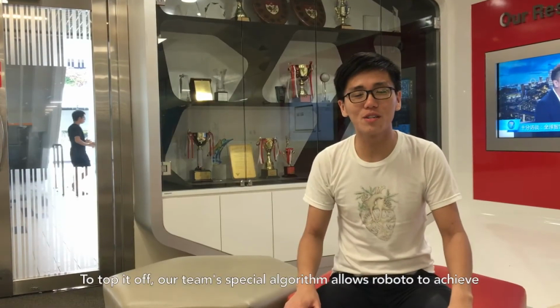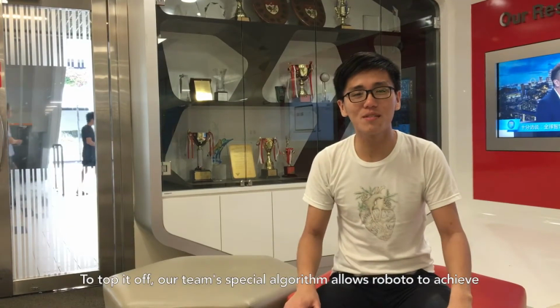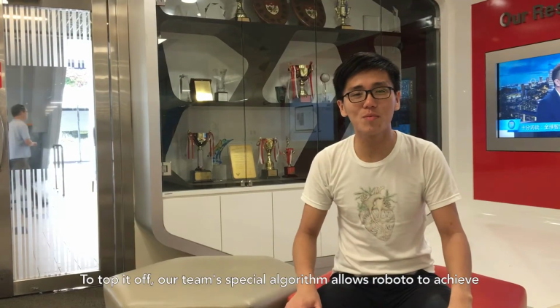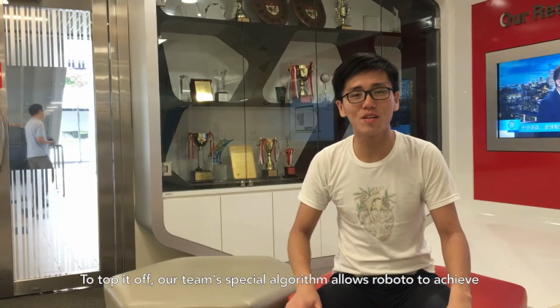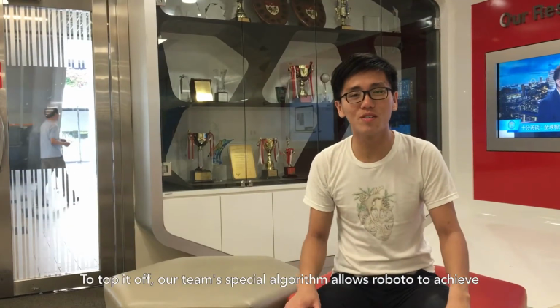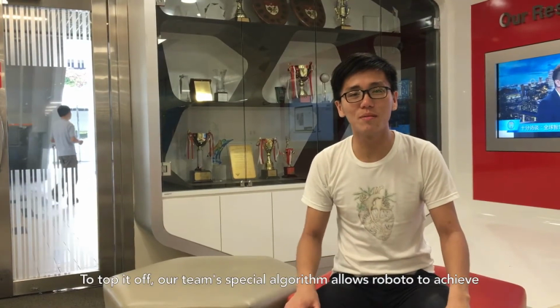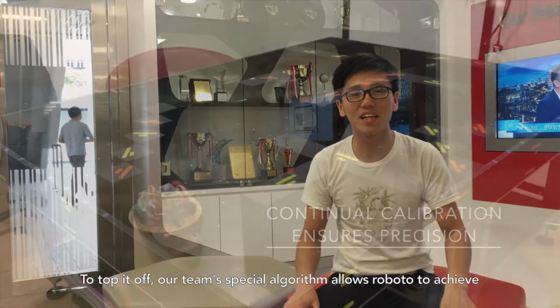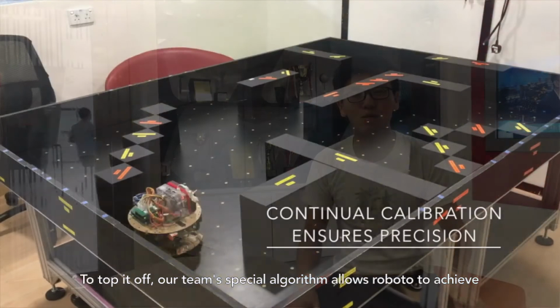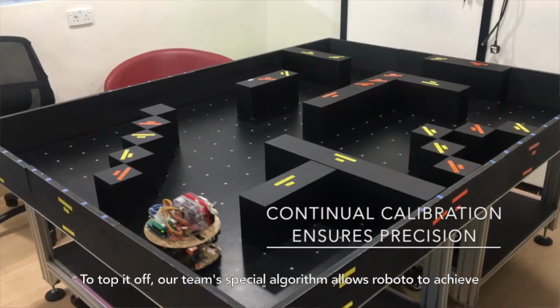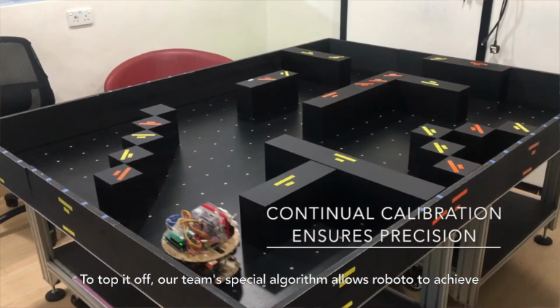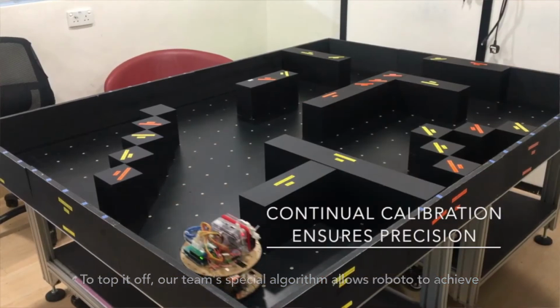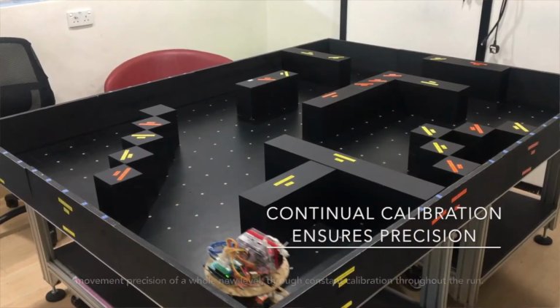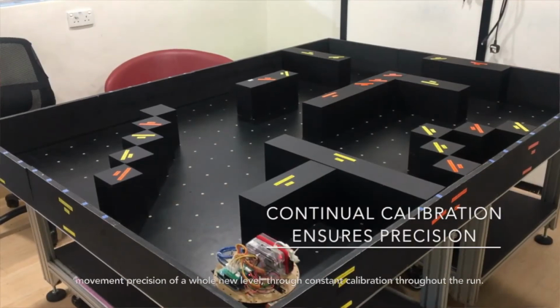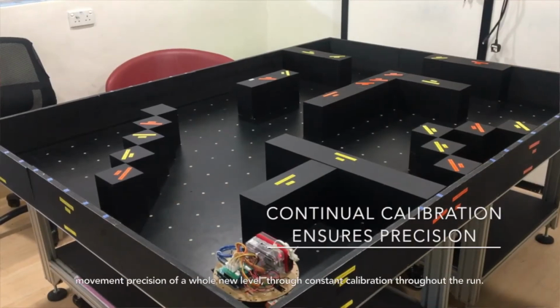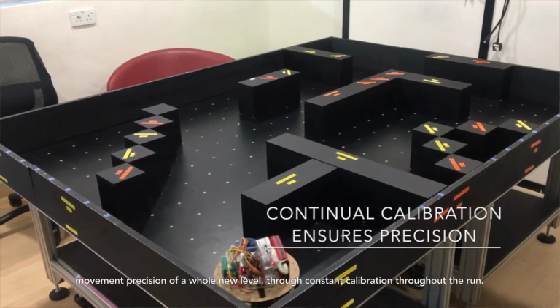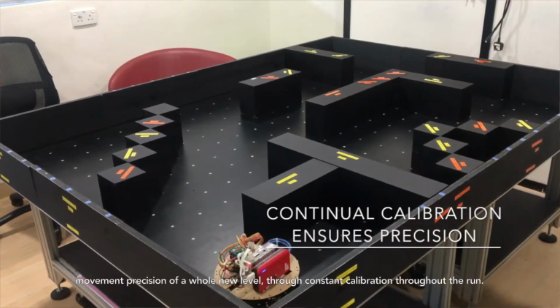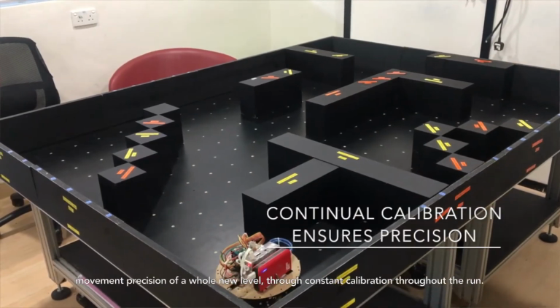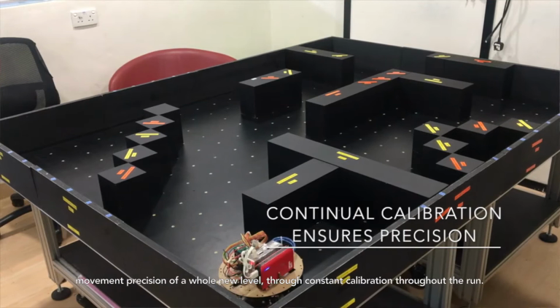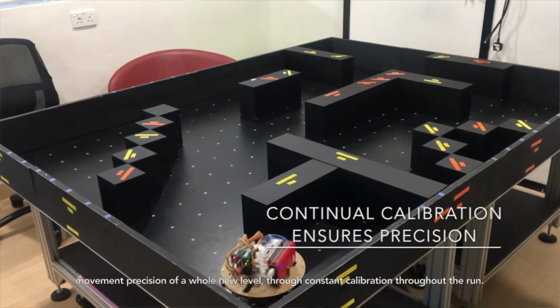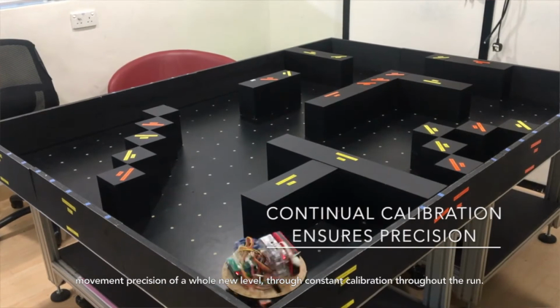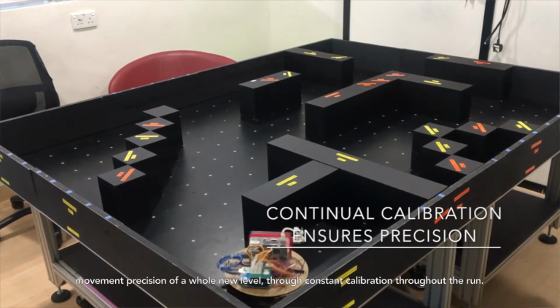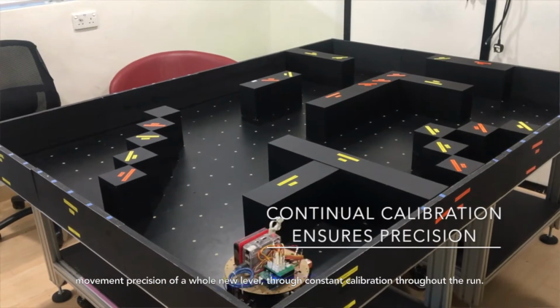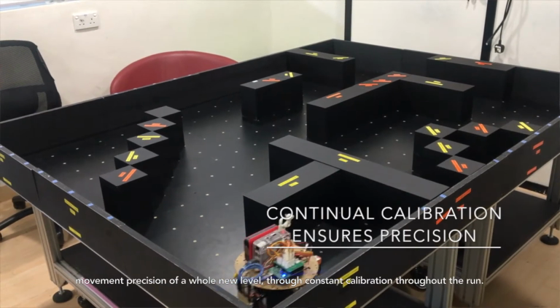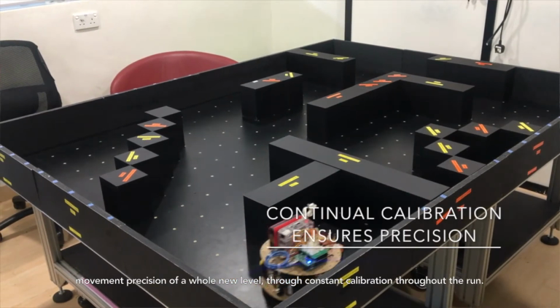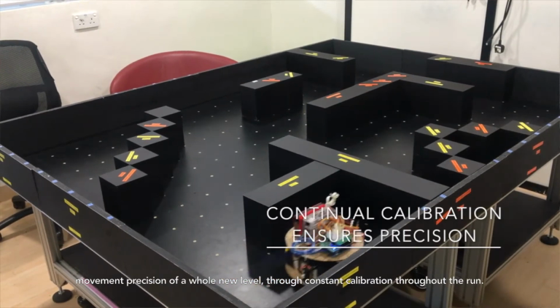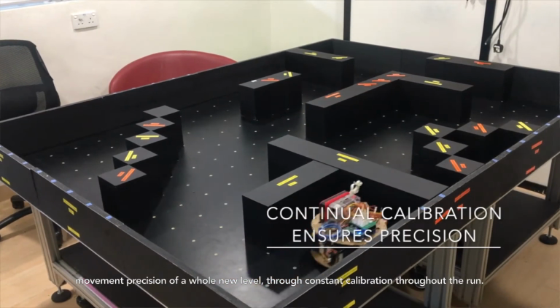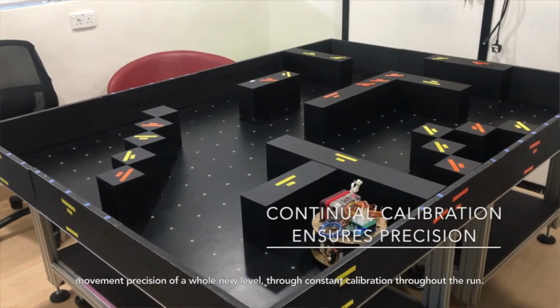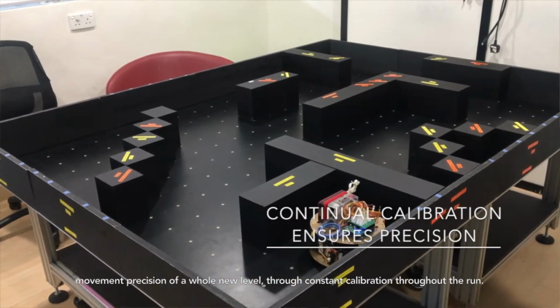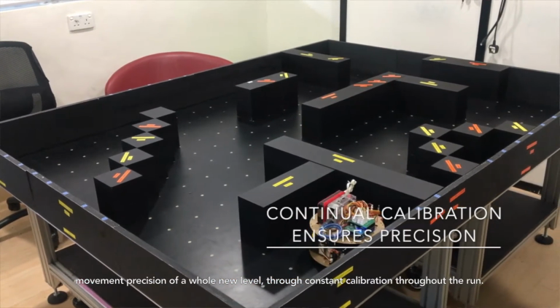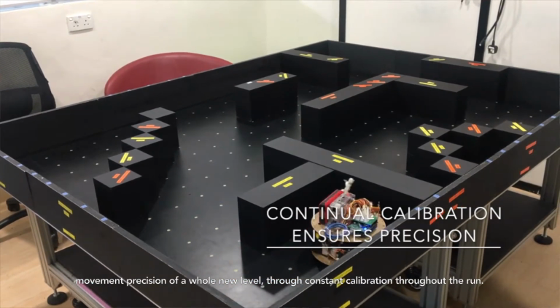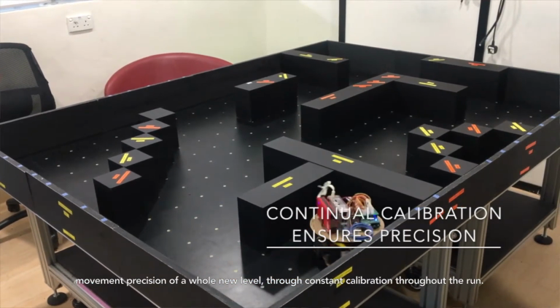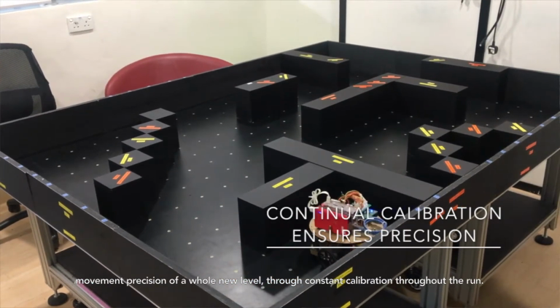Our team's special algorithm allows Roboto to achieve movement precision of a whole new level through constant calibration throughout the ride.